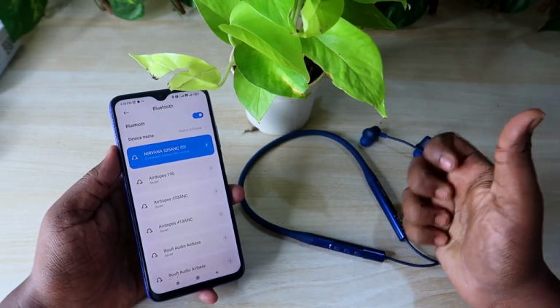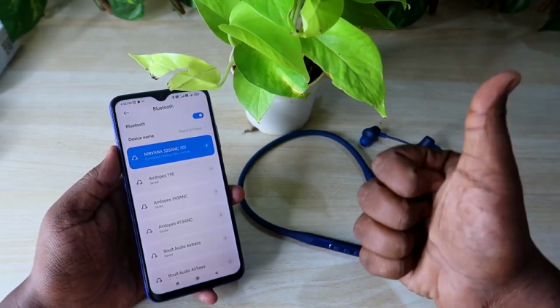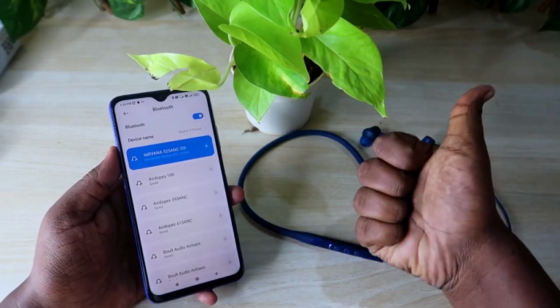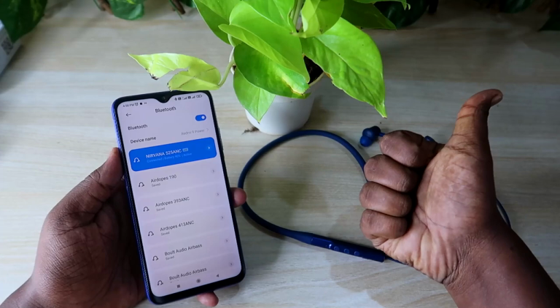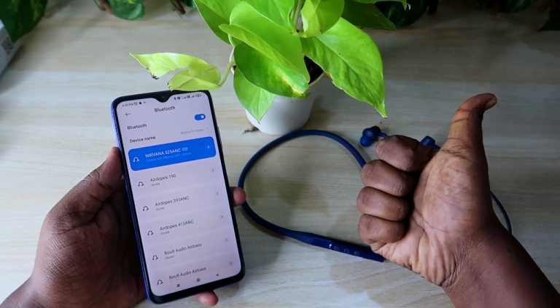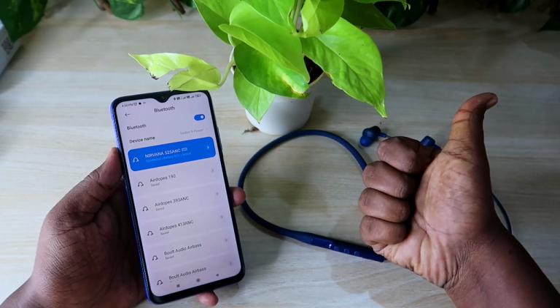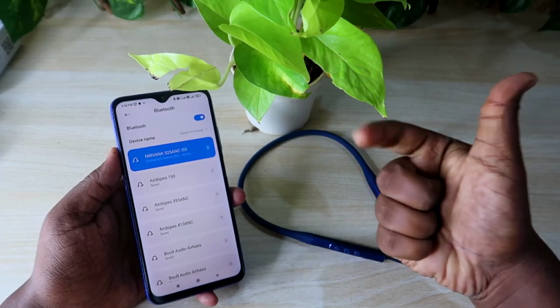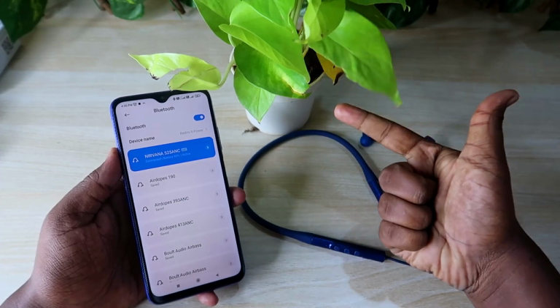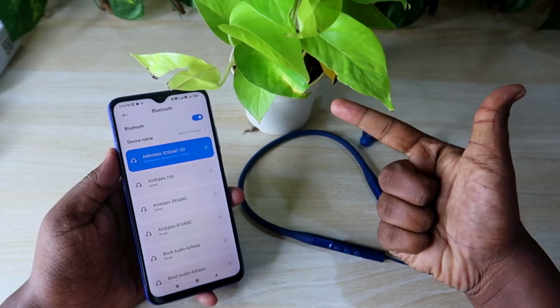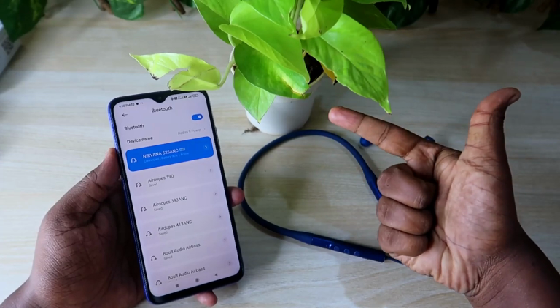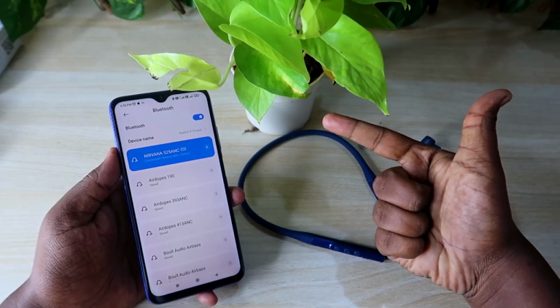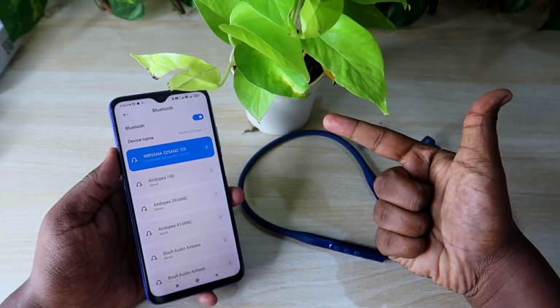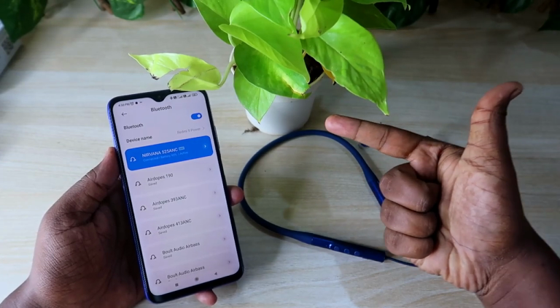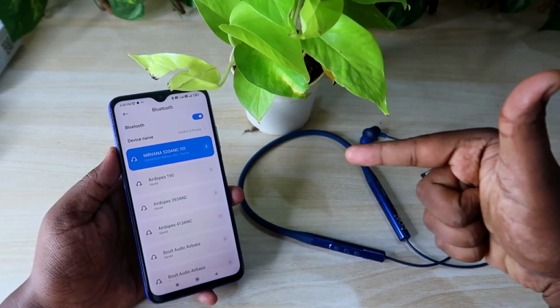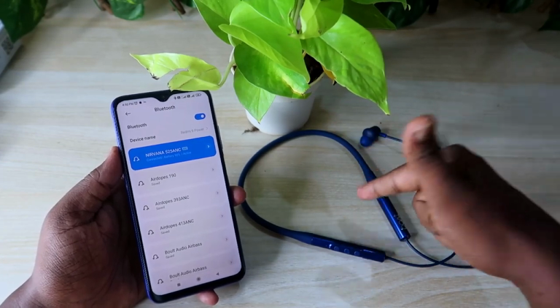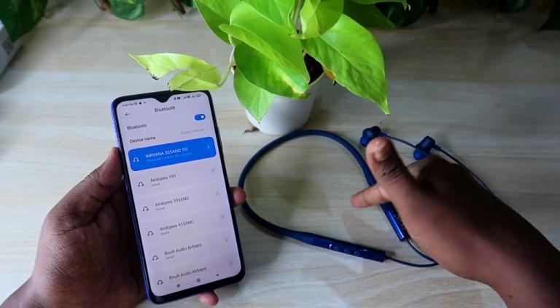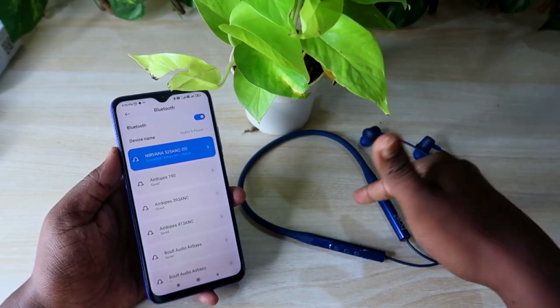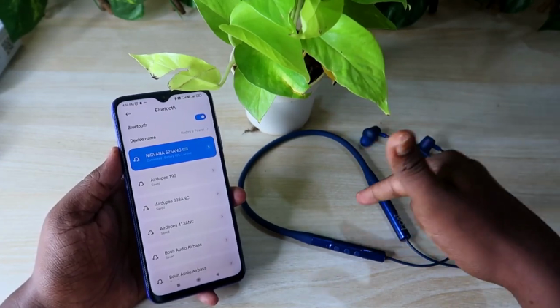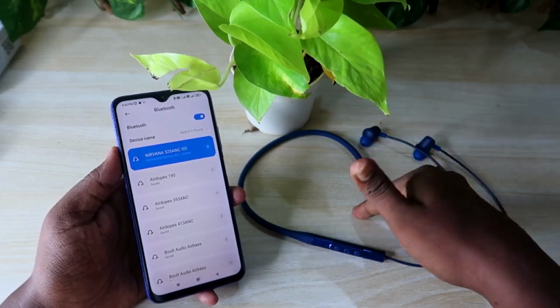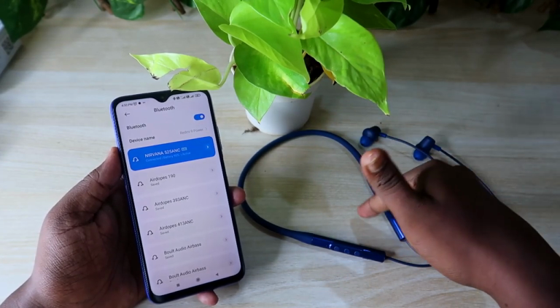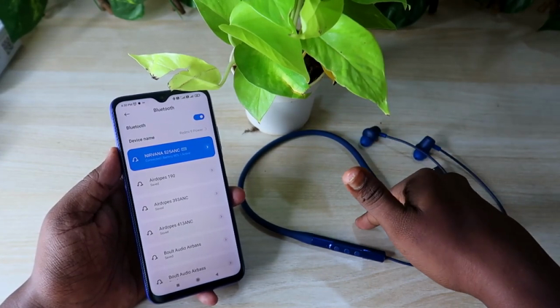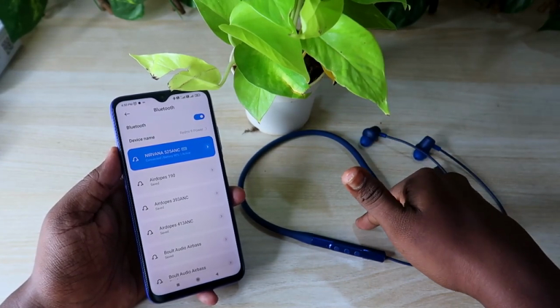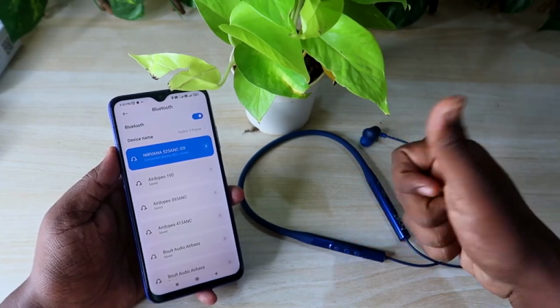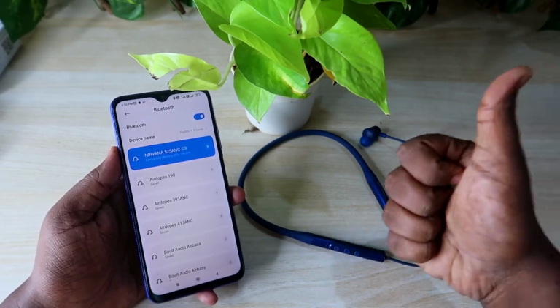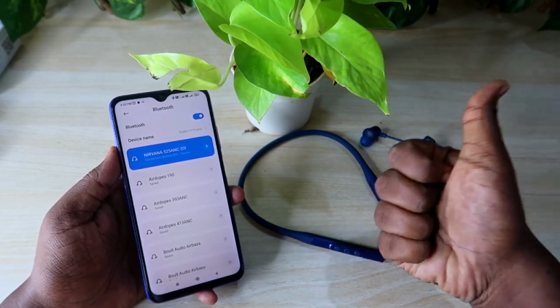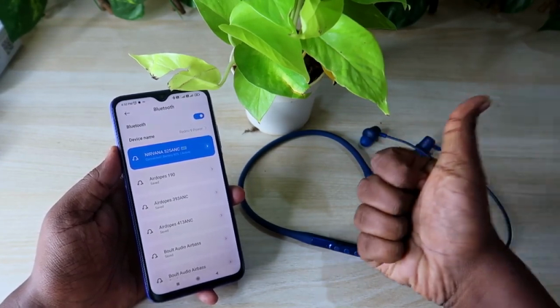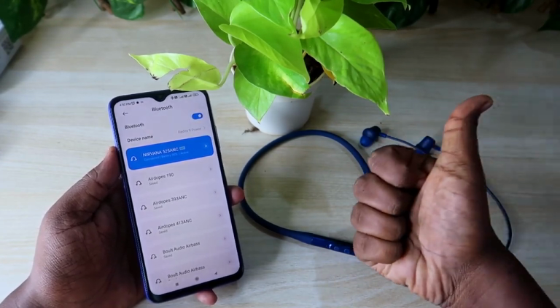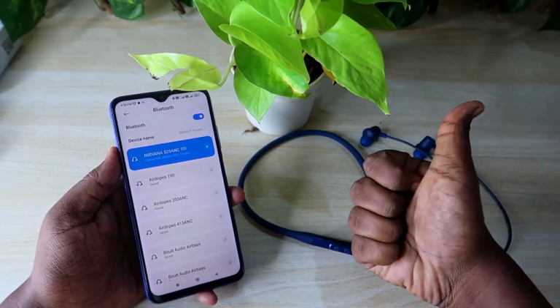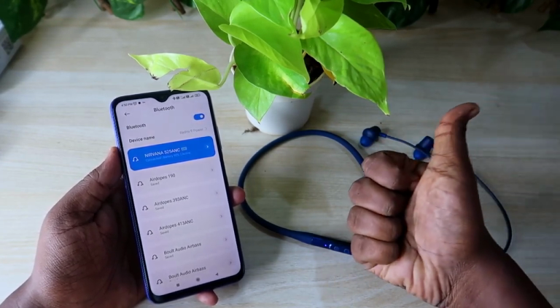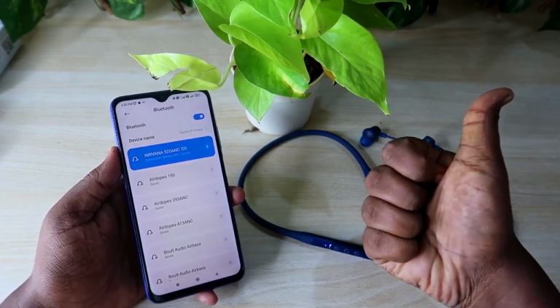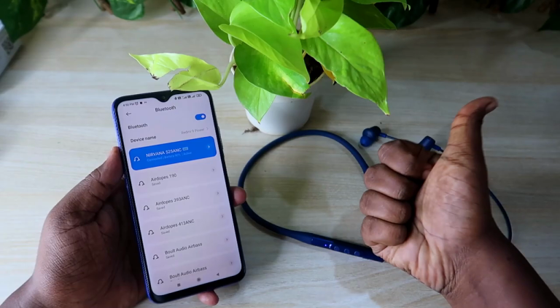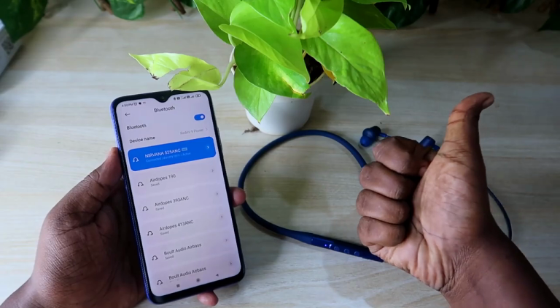That's it for this video, guys. Hopefully you liked it — if so, hit the like button. If you're new to this channel, please subscribe below. Thanks for watching!